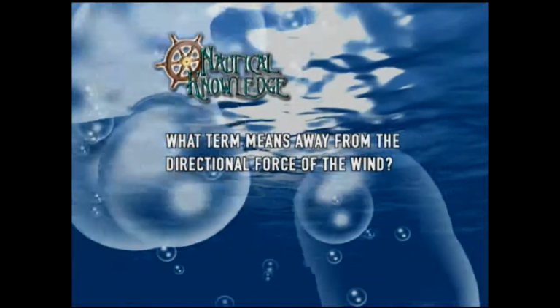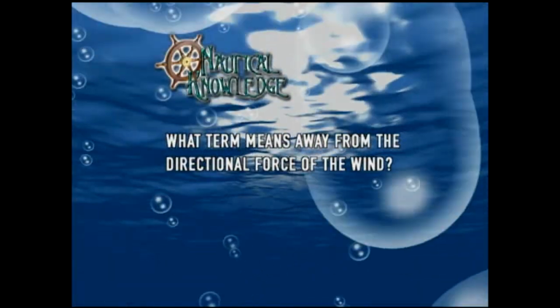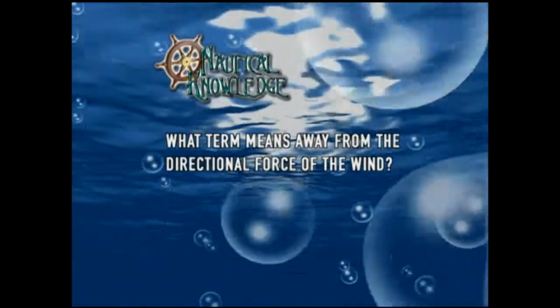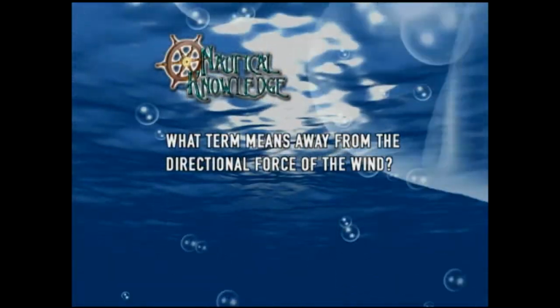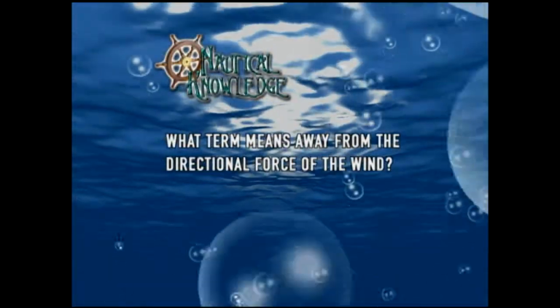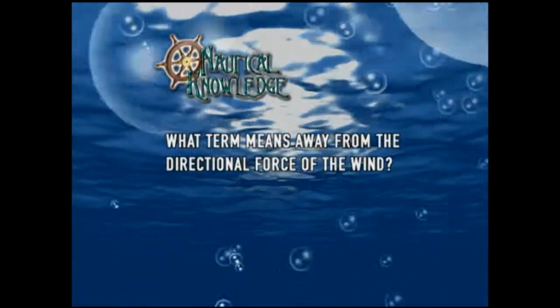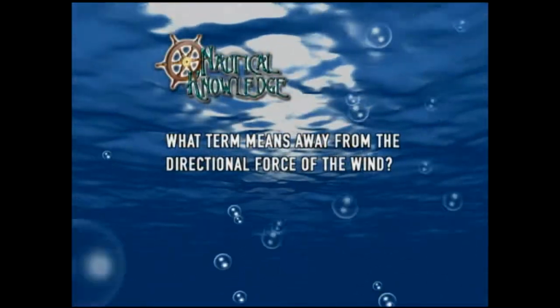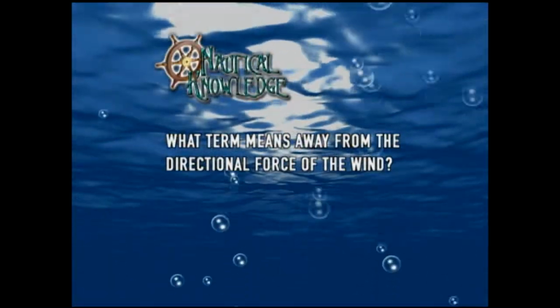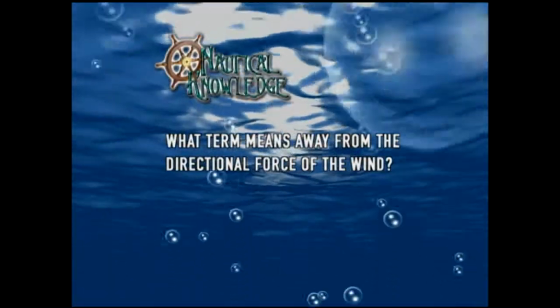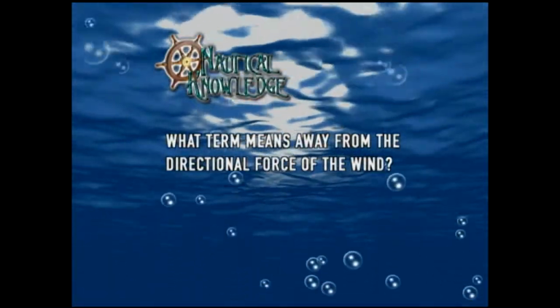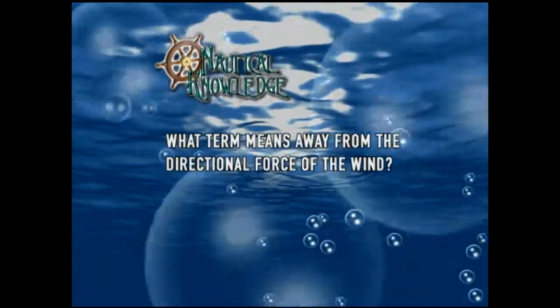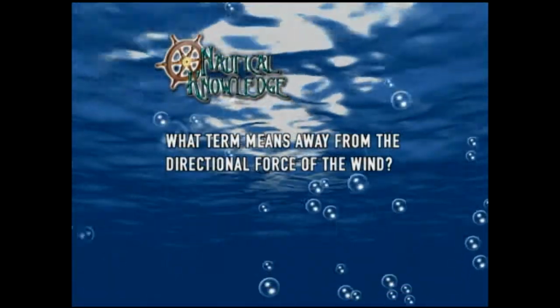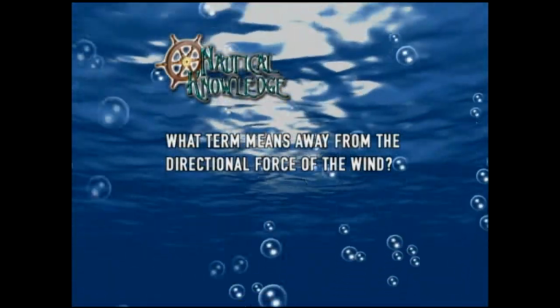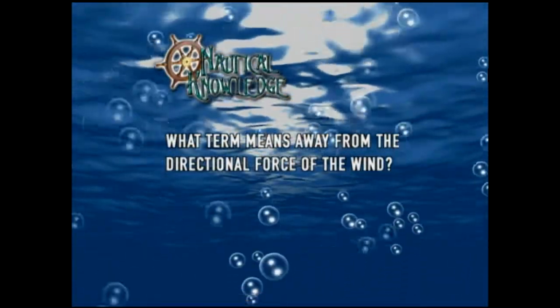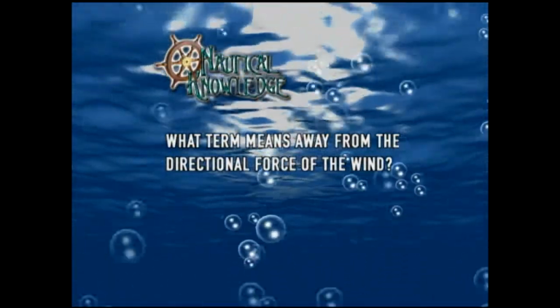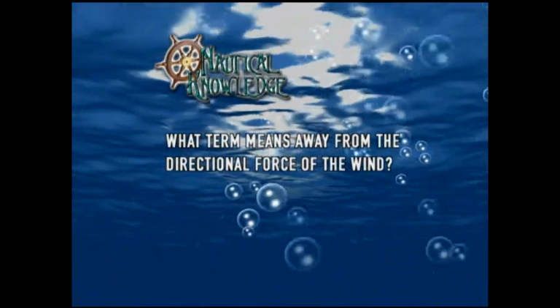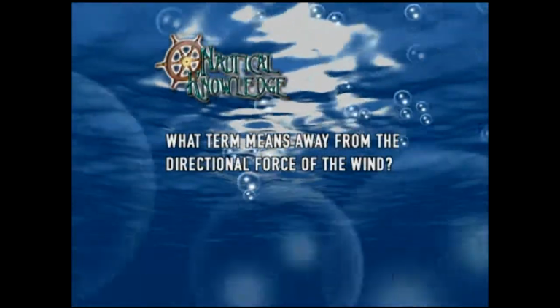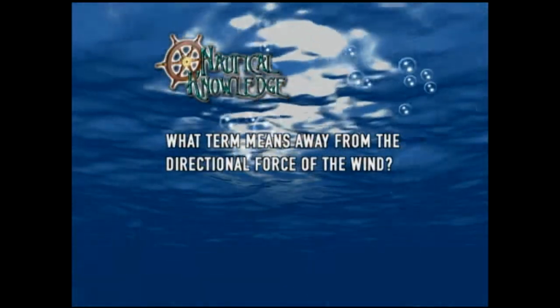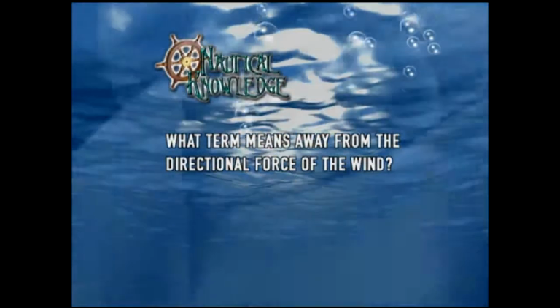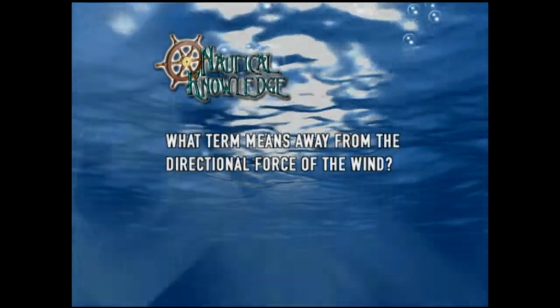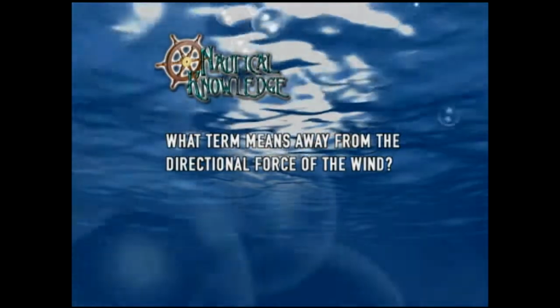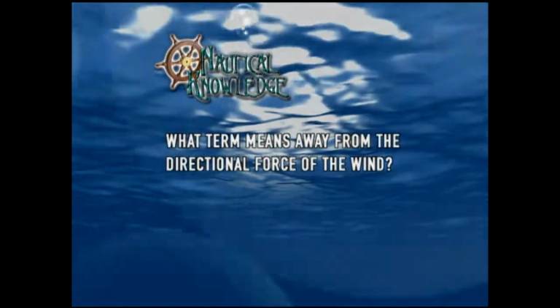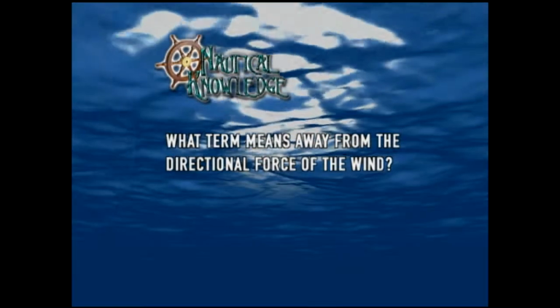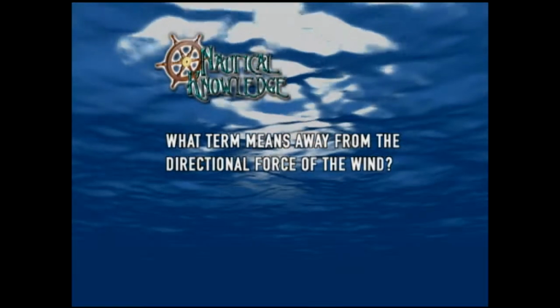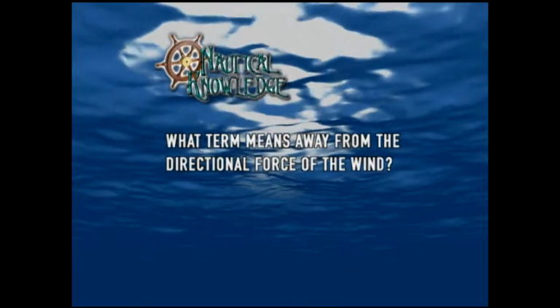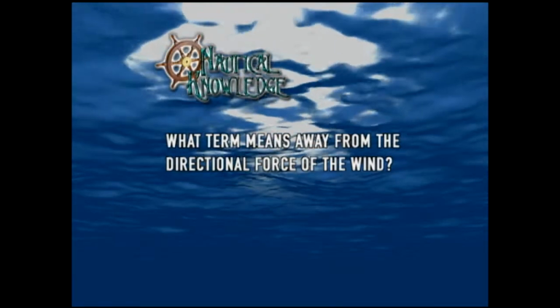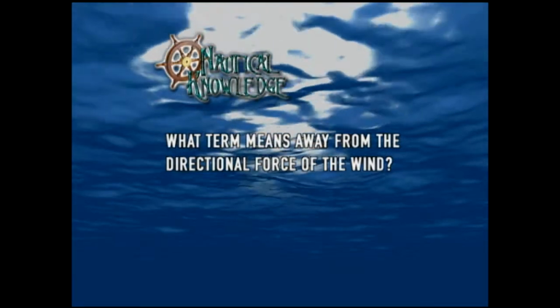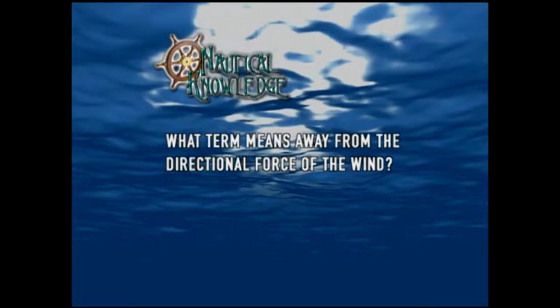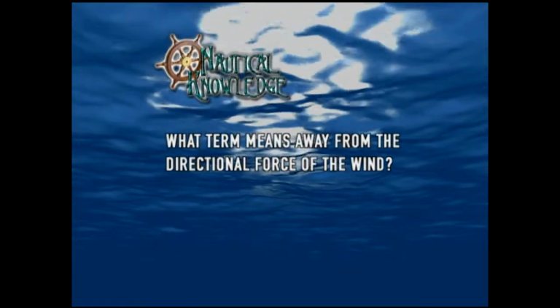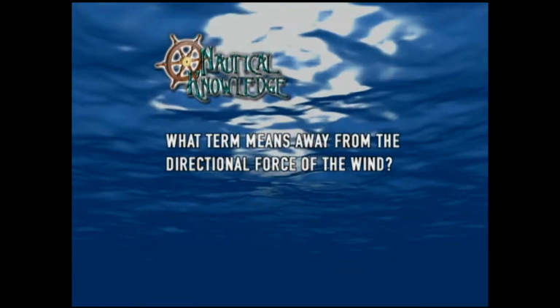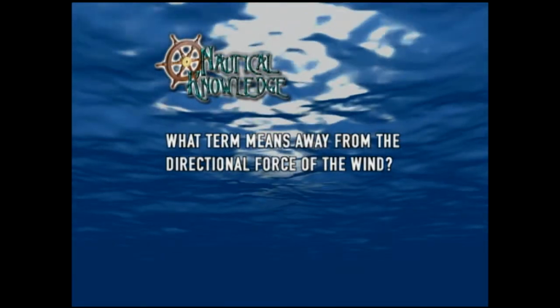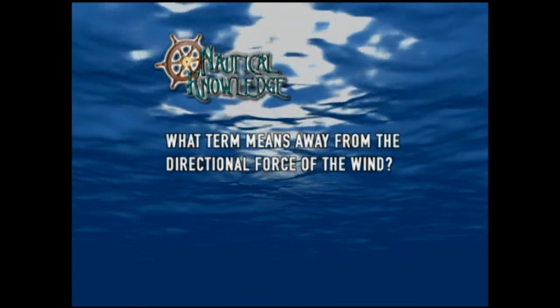Time for this week's nautical knowledge question: what term means away from the directional force of the wind?